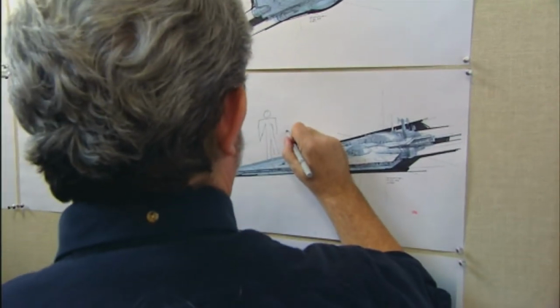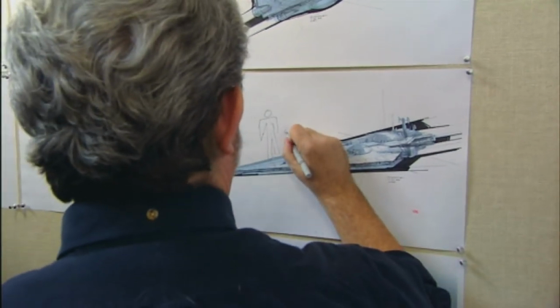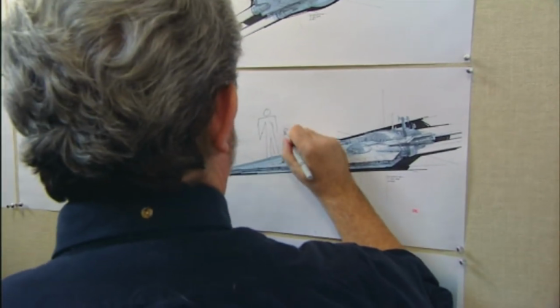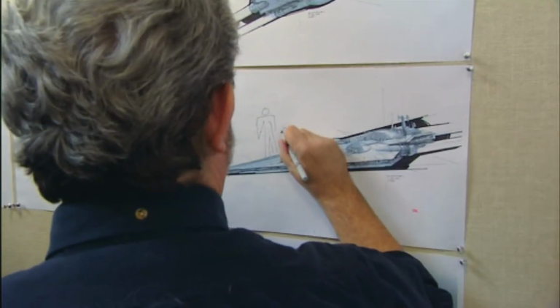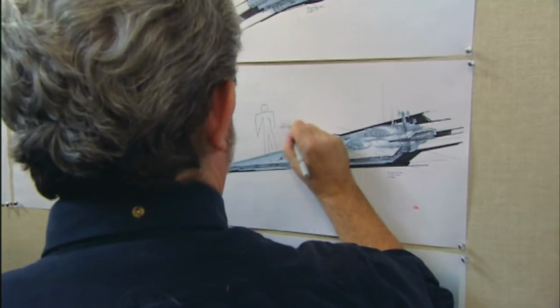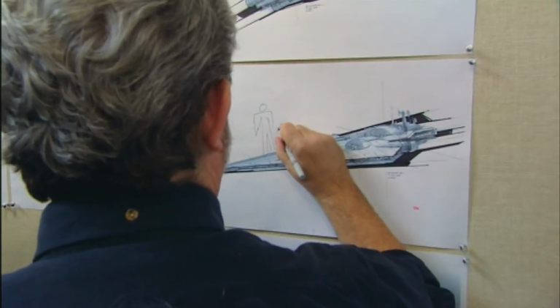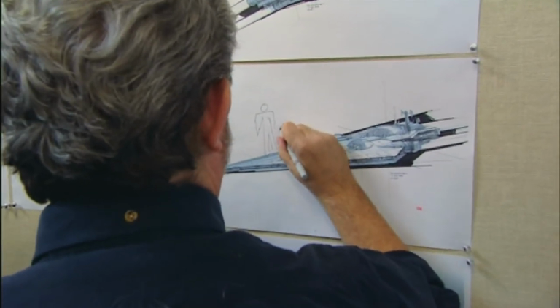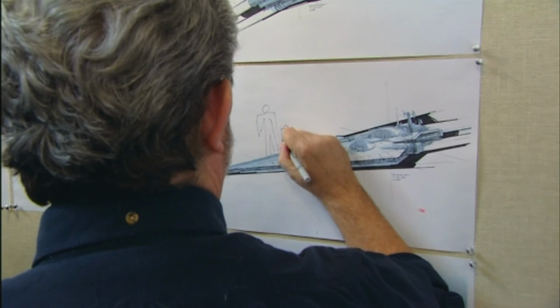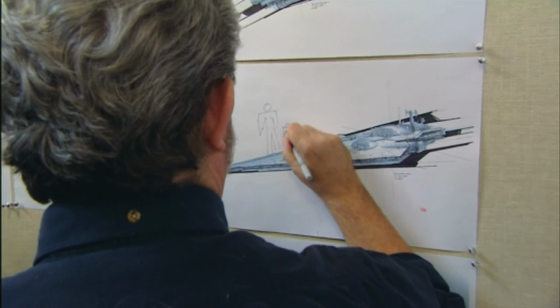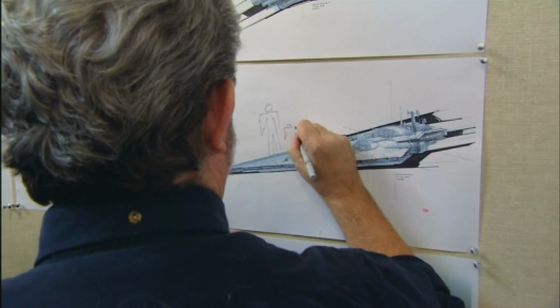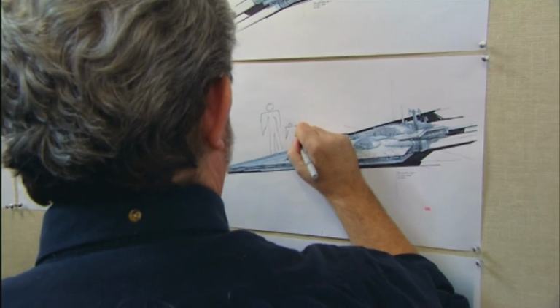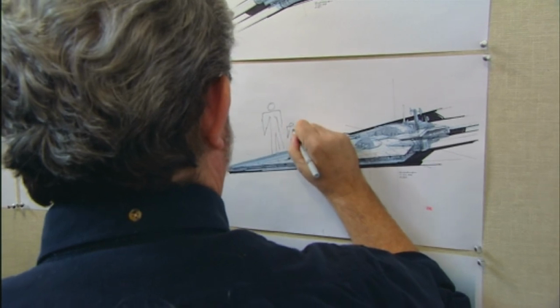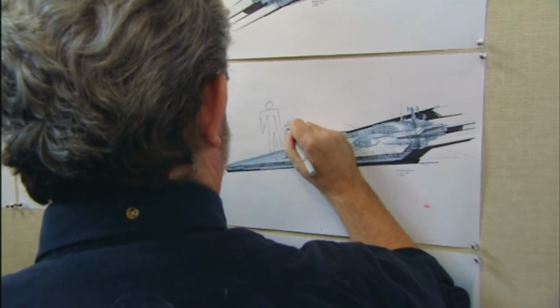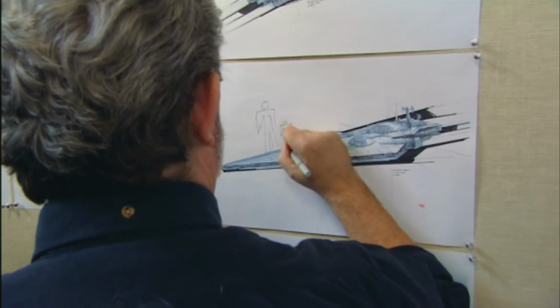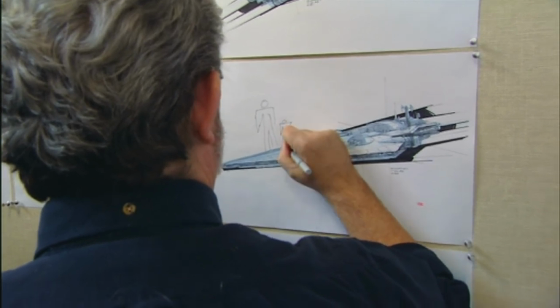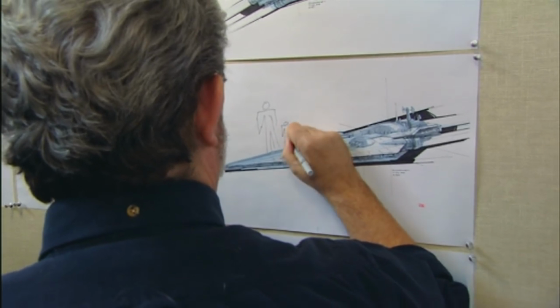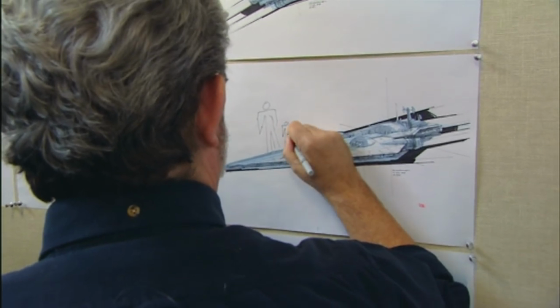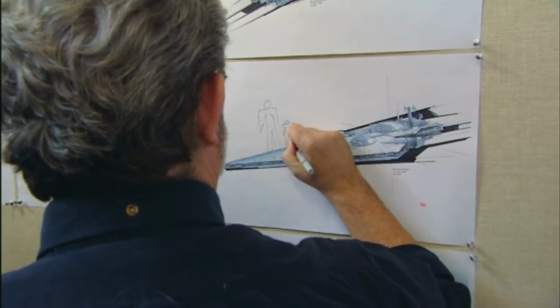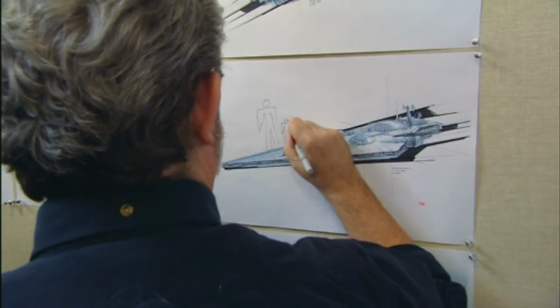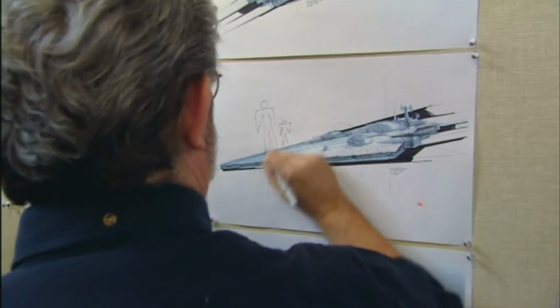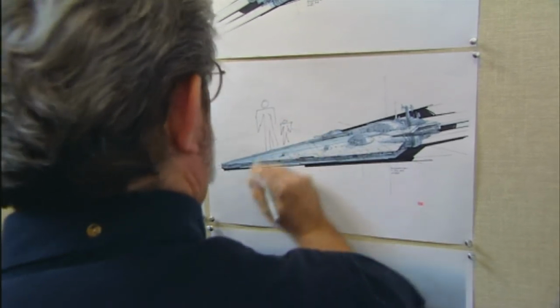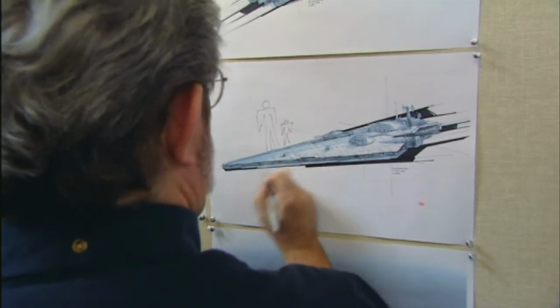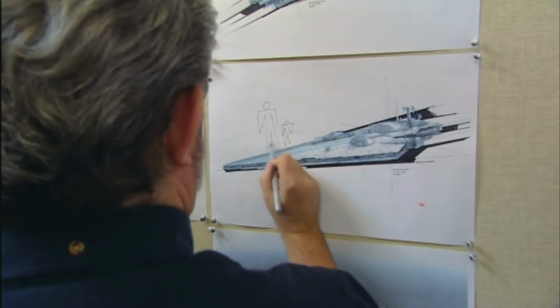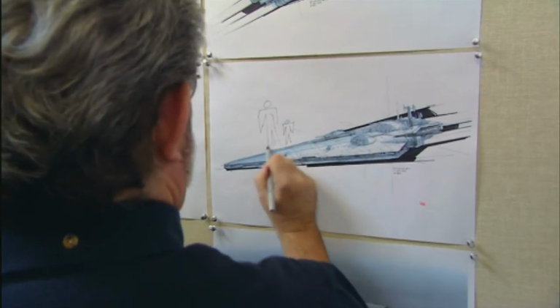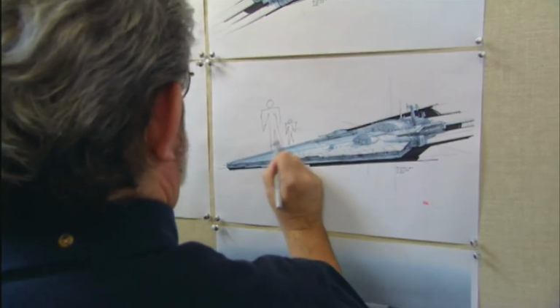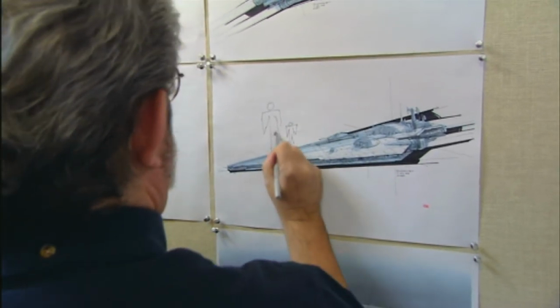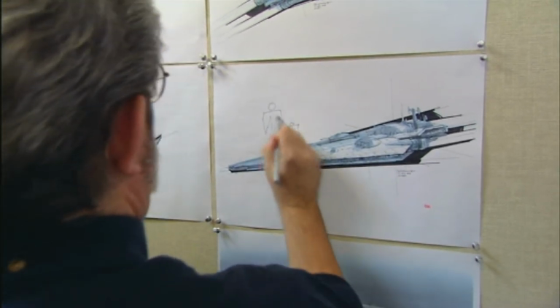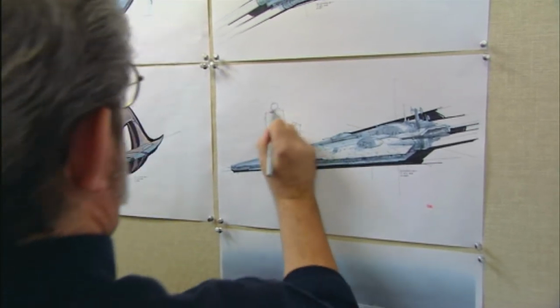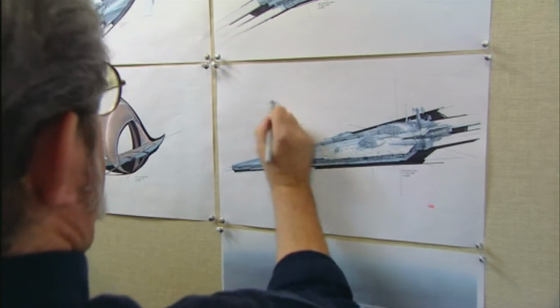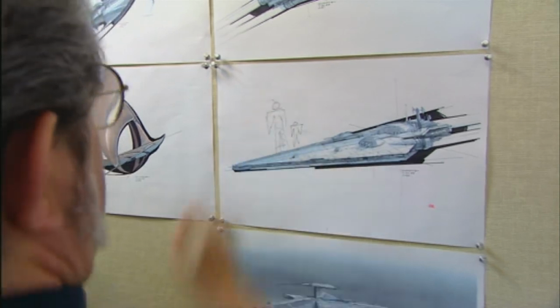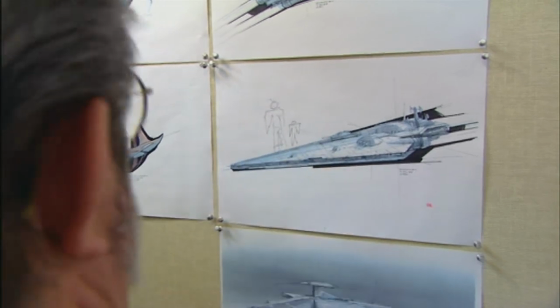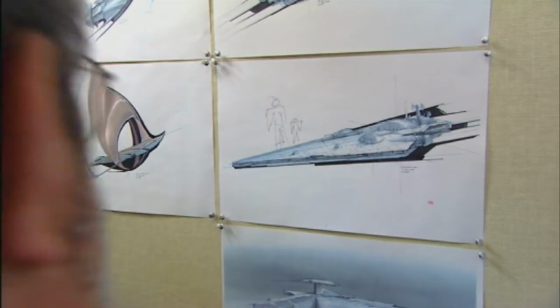George will typically pick up a pencil or a pen and add his modifications to the designs, or say, let's take the cockpit of this drawing here and put it onto here.